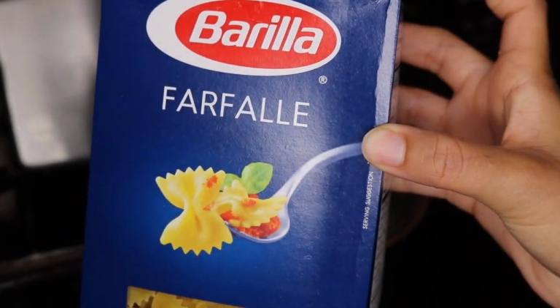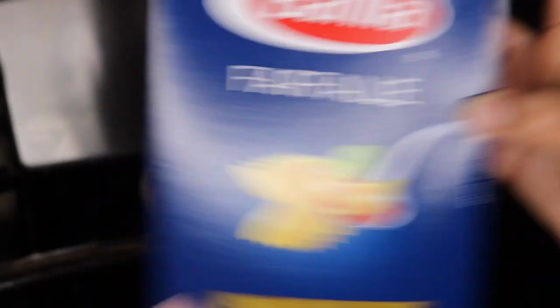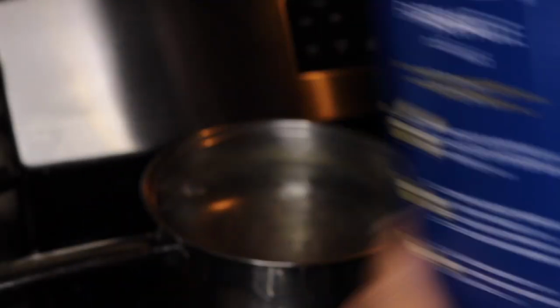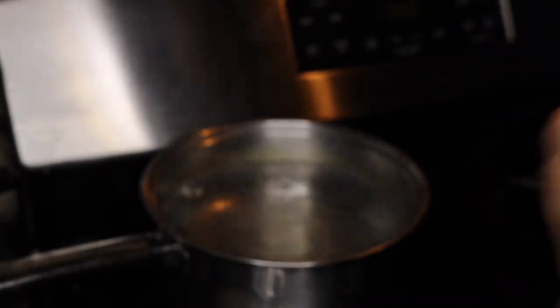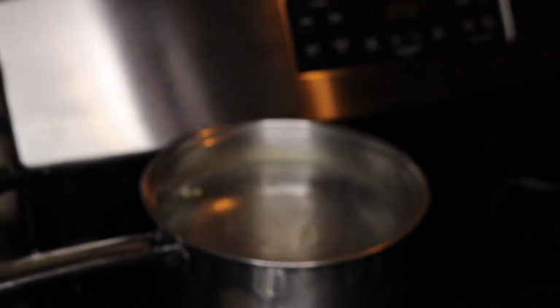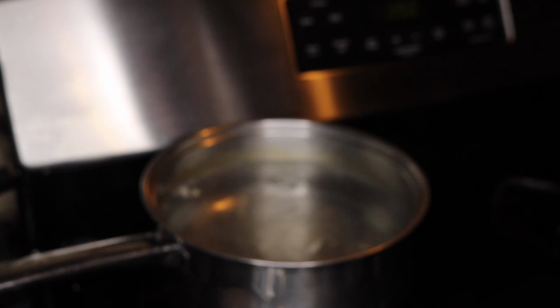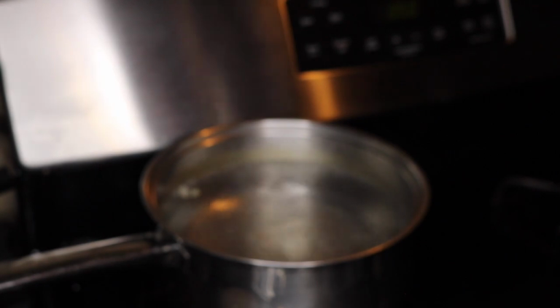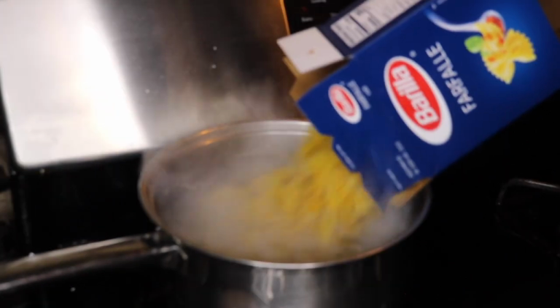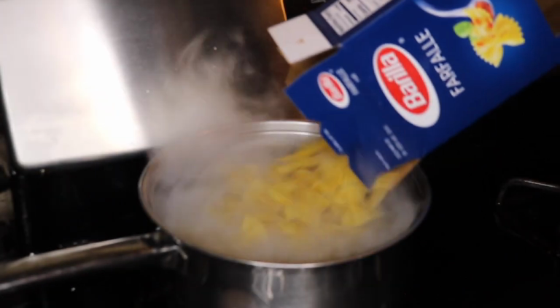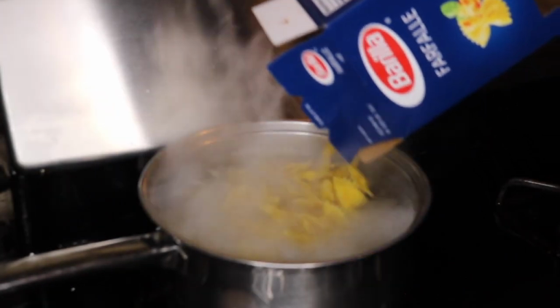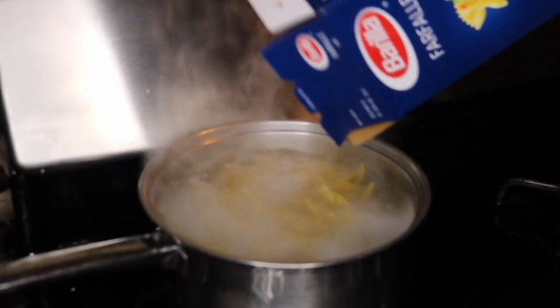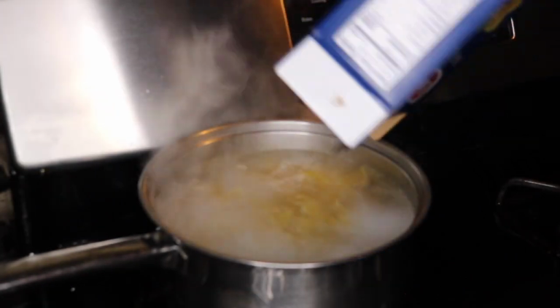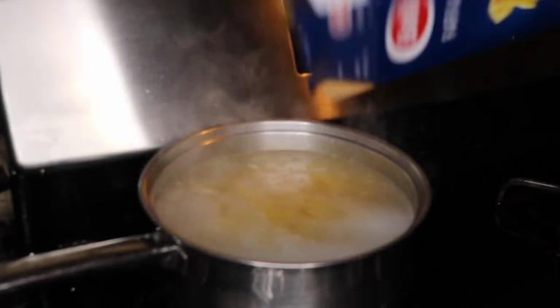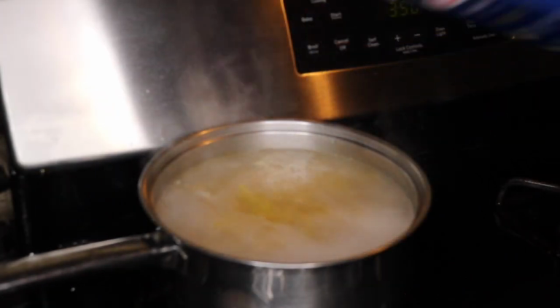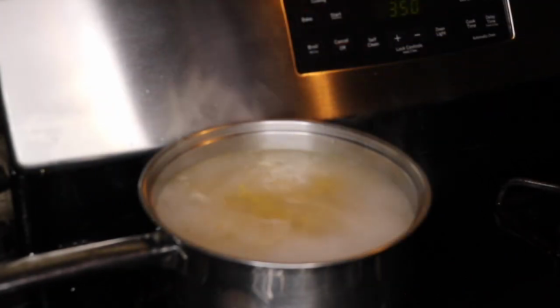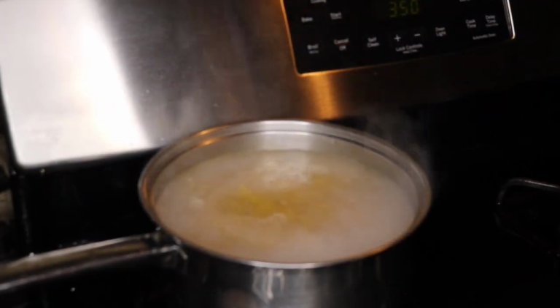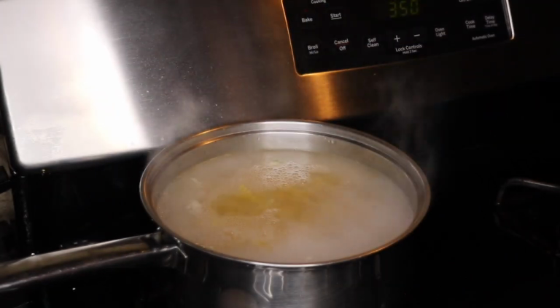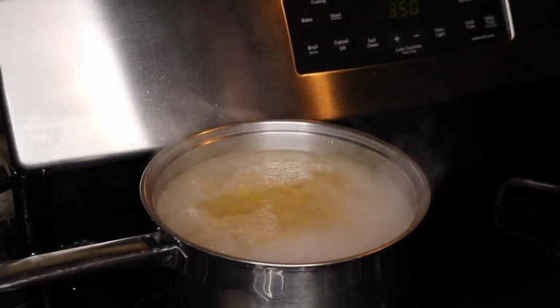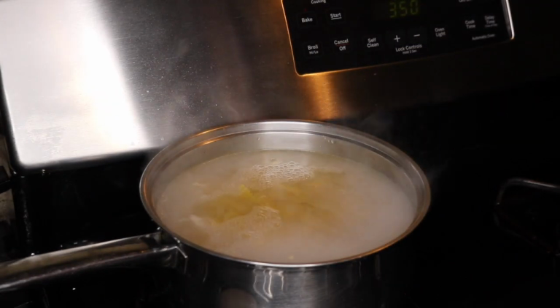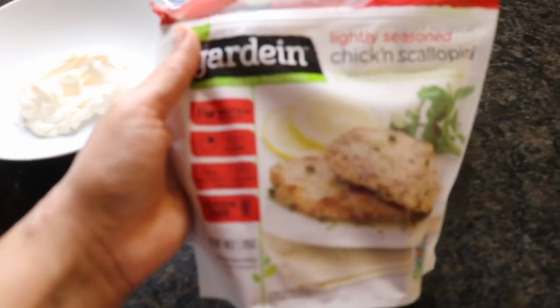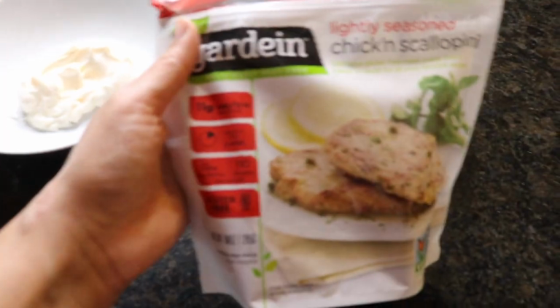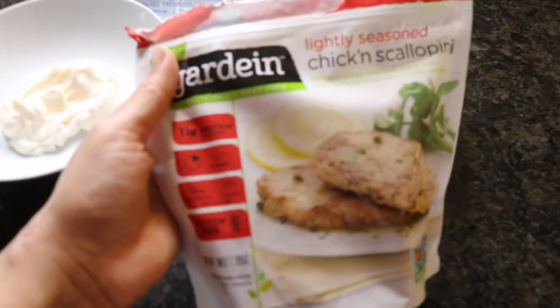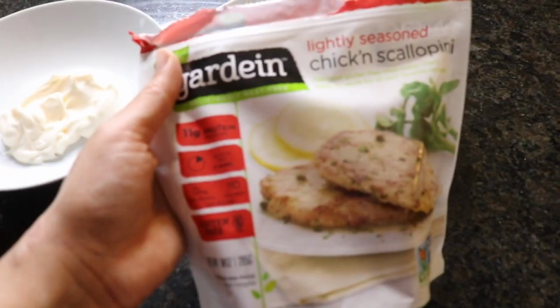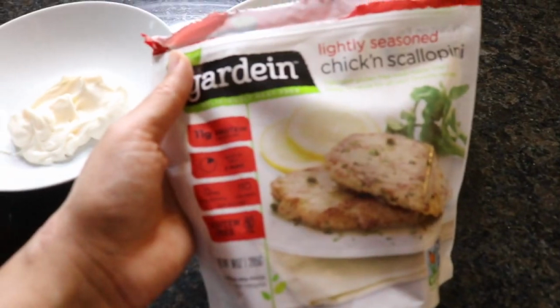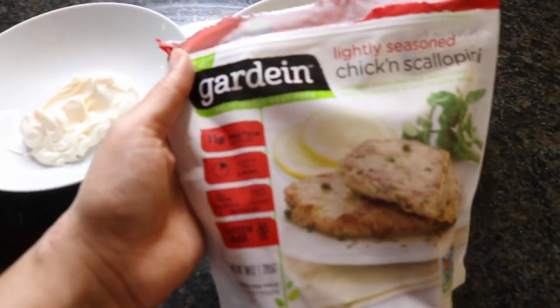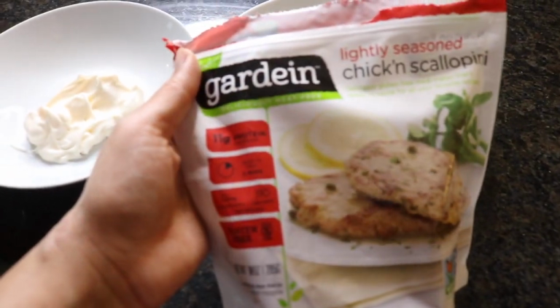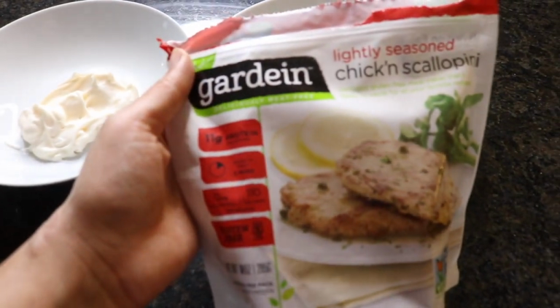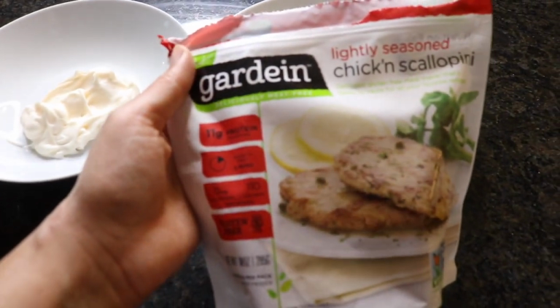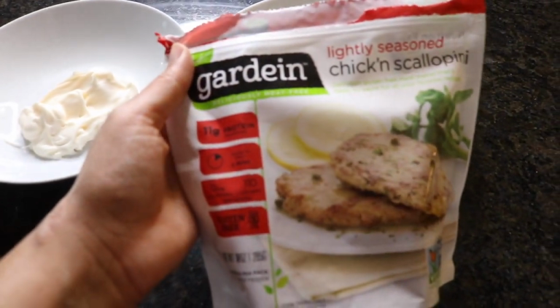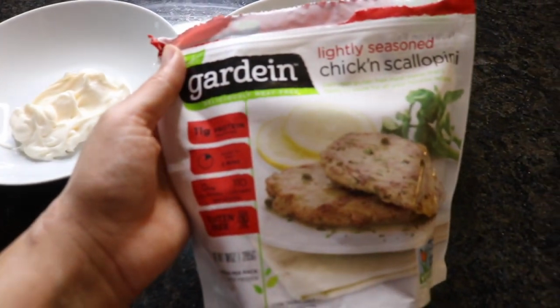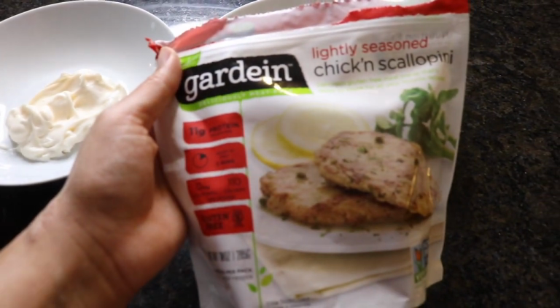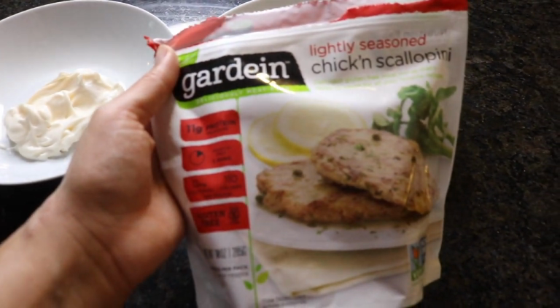After that I brought my bowtie noodles to a boil. I just added a little bit of salt to the water, and then I prepared the vegan chicken.